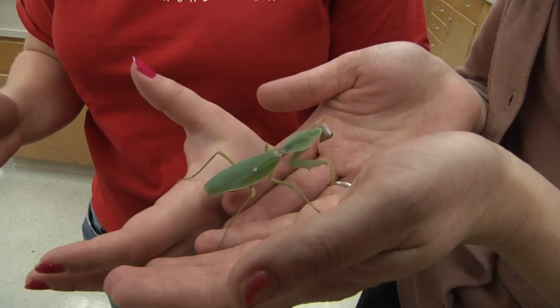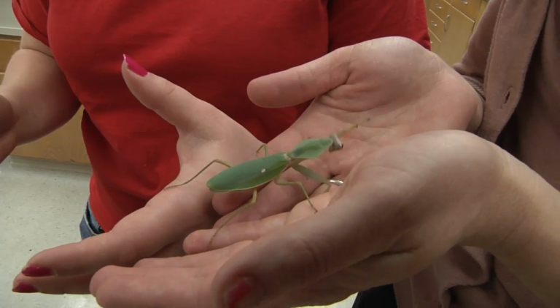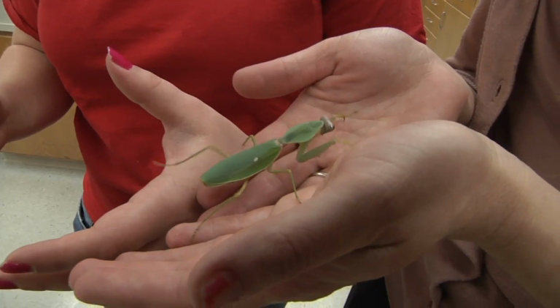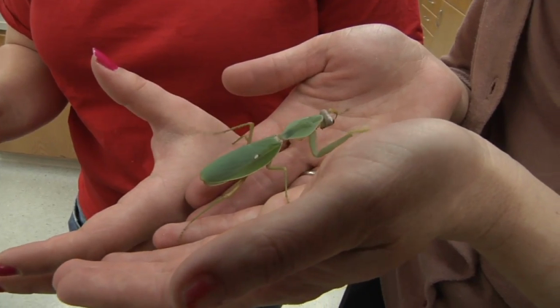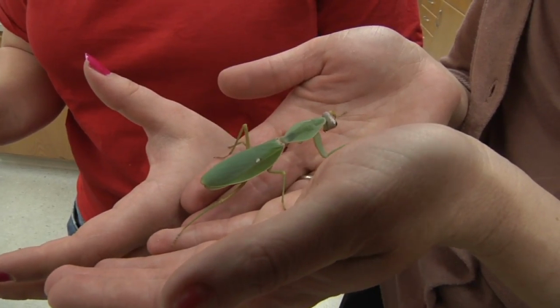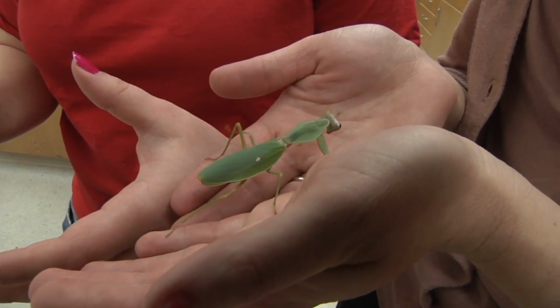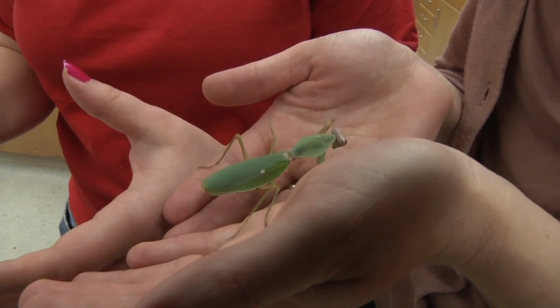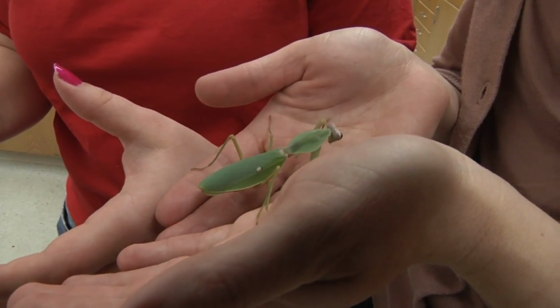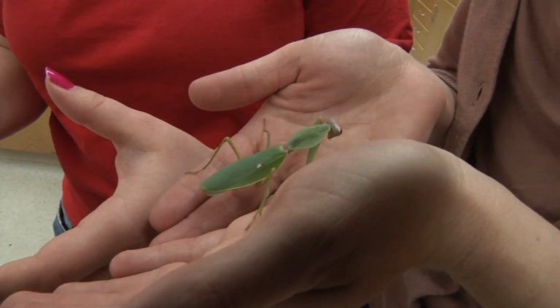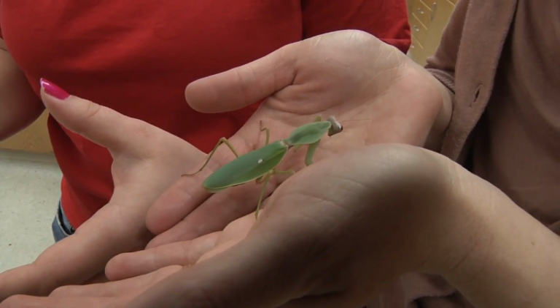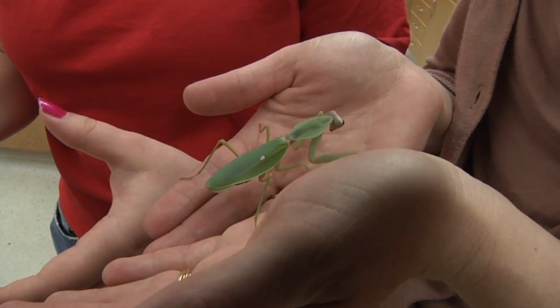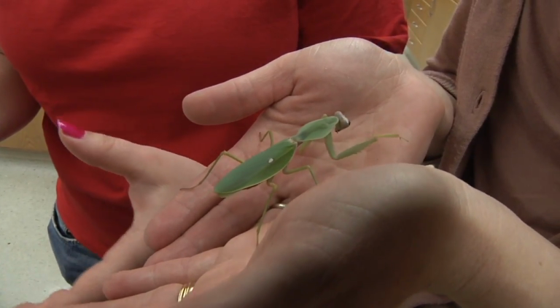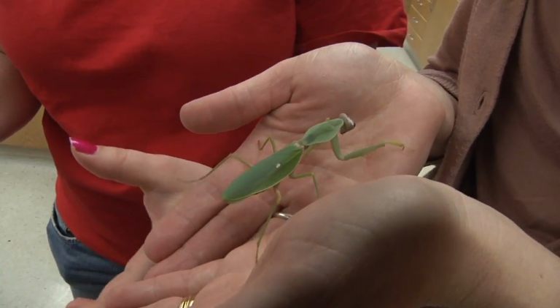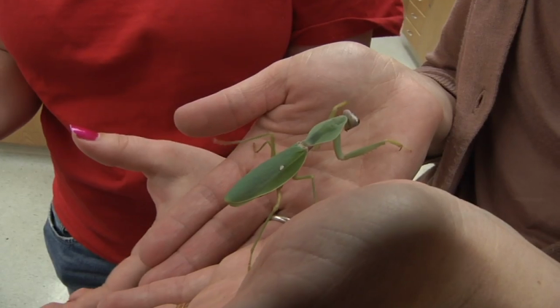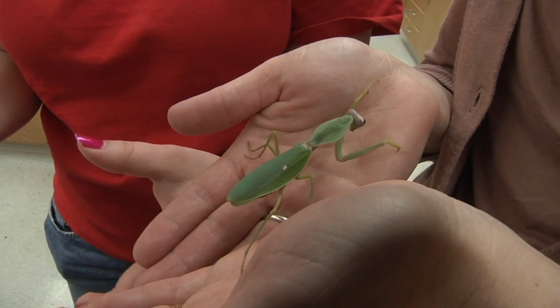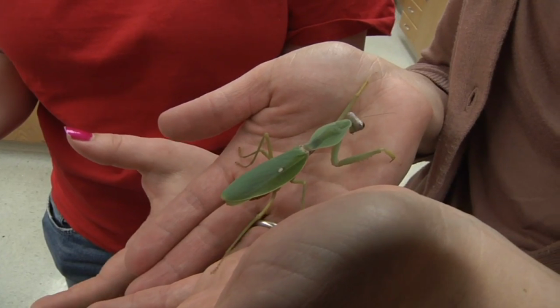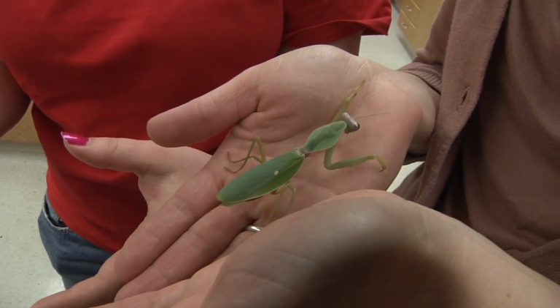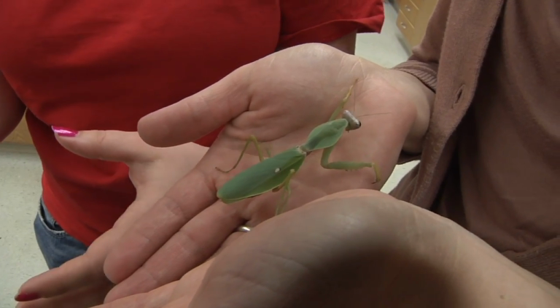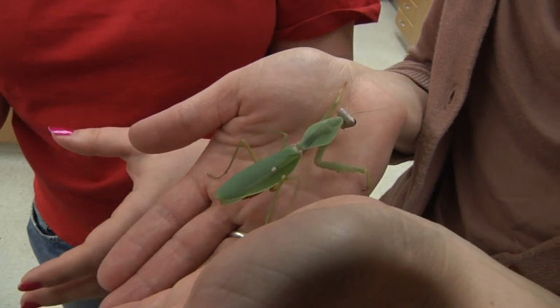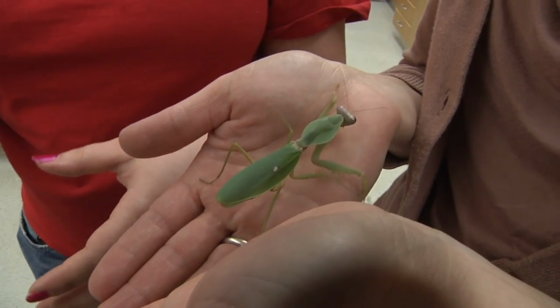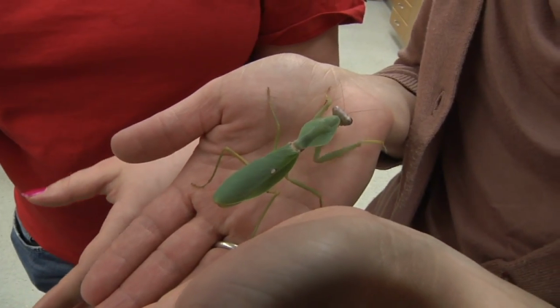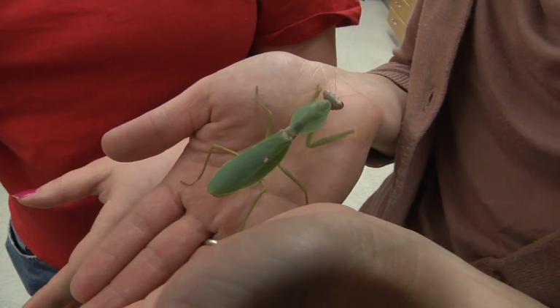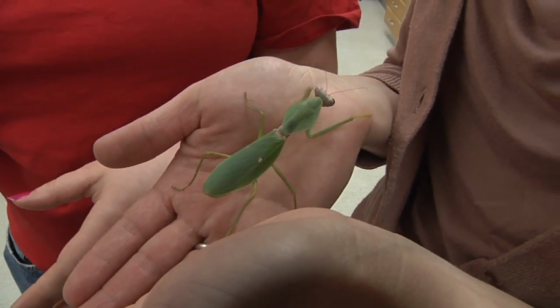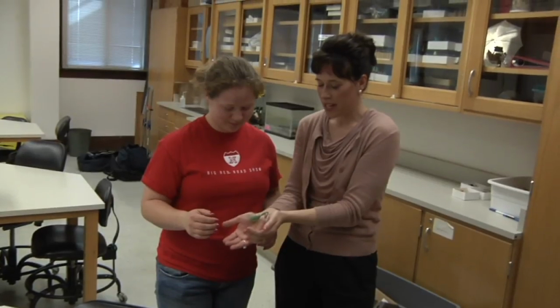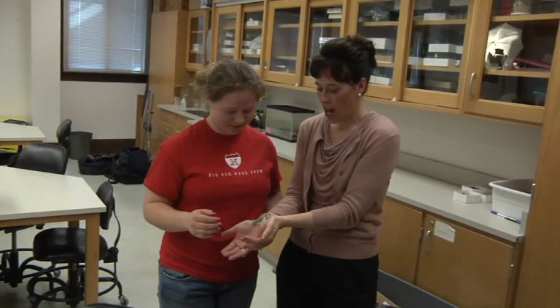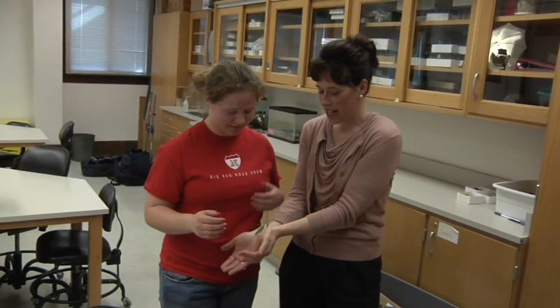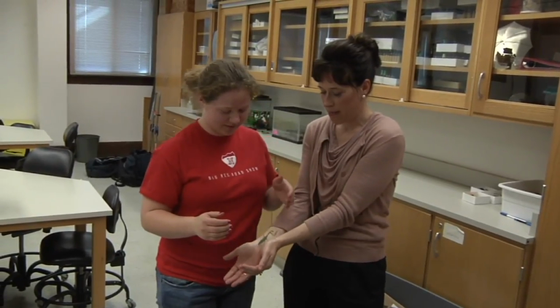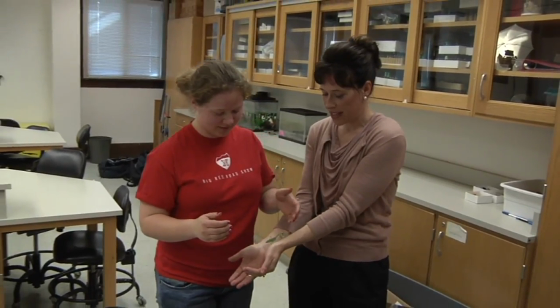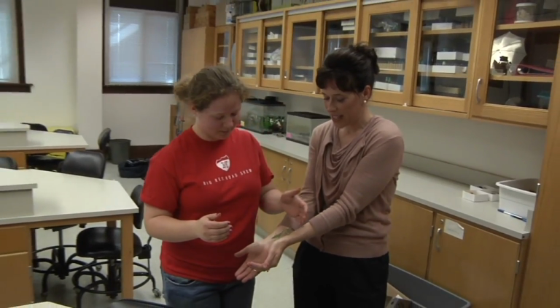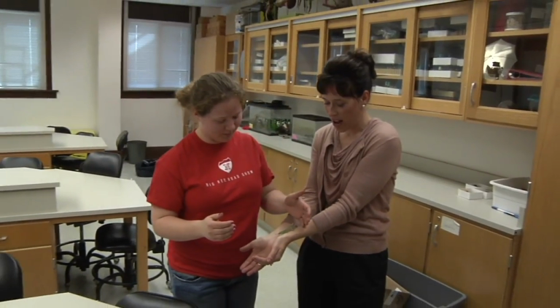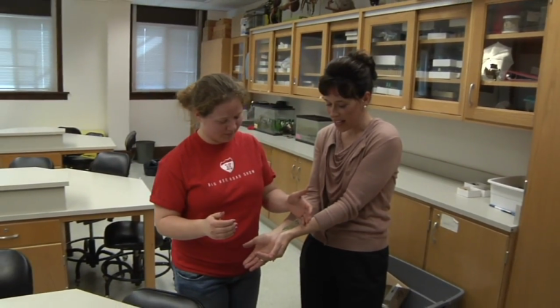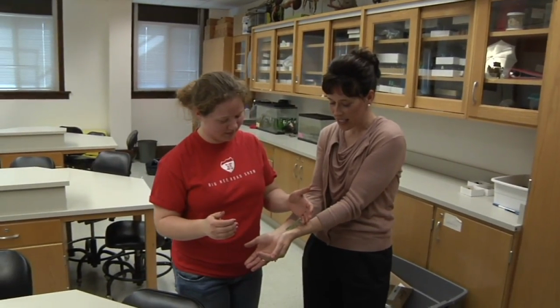As part of her hands-on teaching style, Hang Moss requires every student to keep an insect as a pet for the semester.